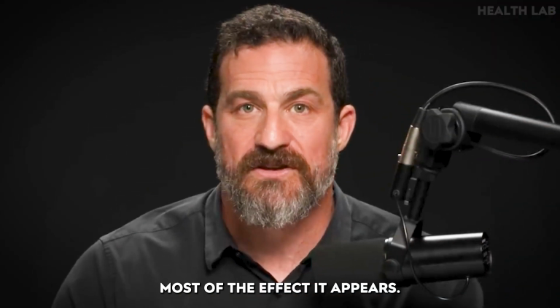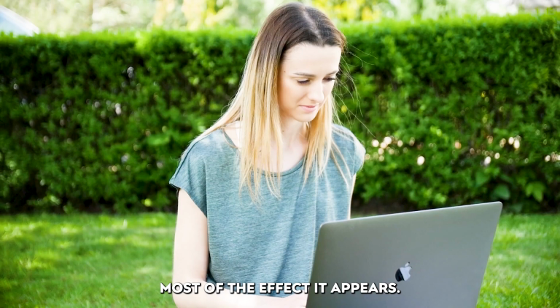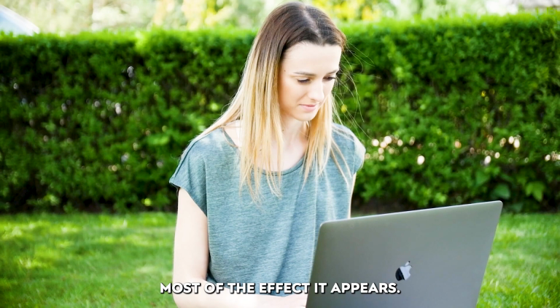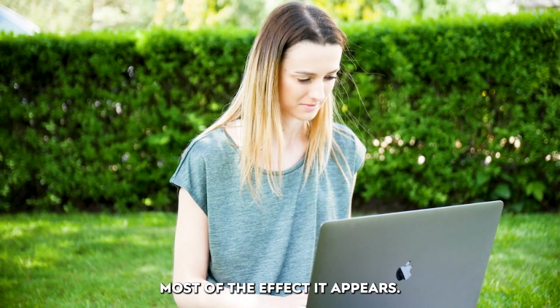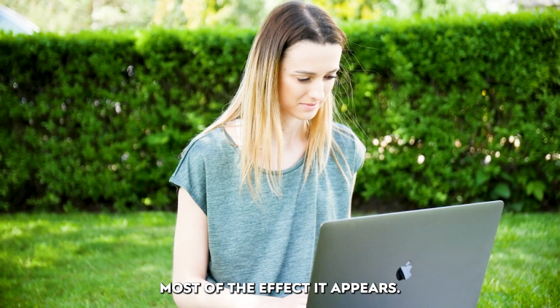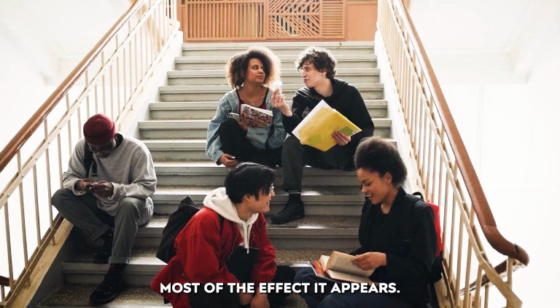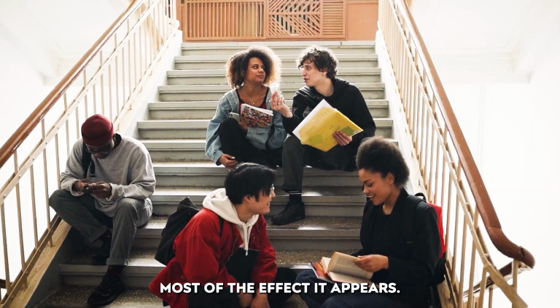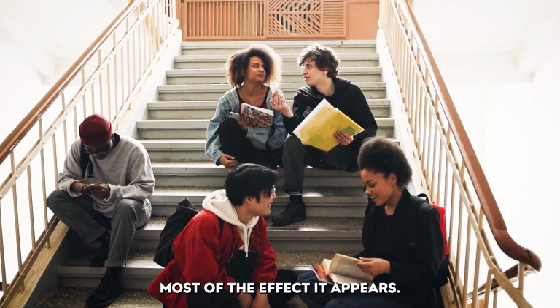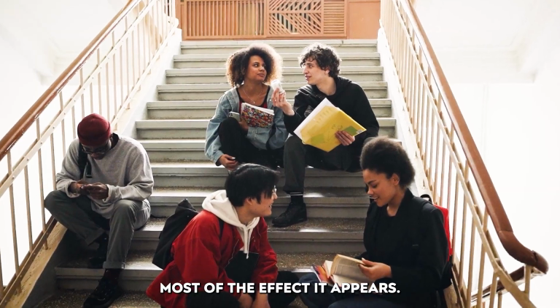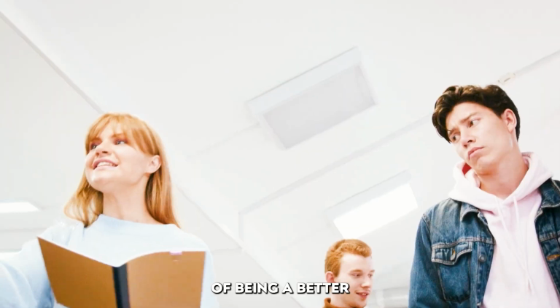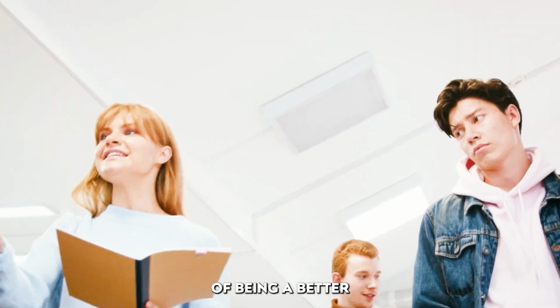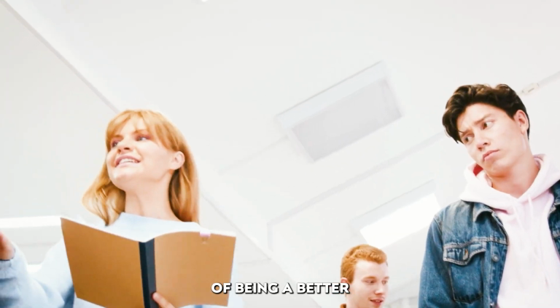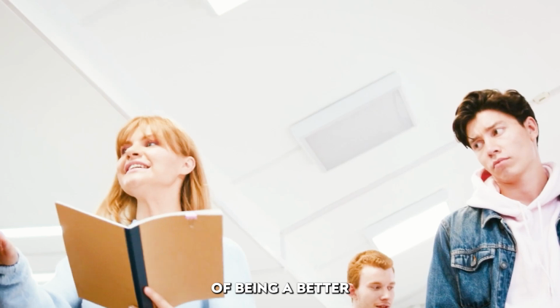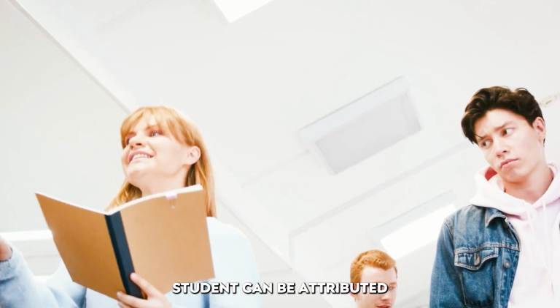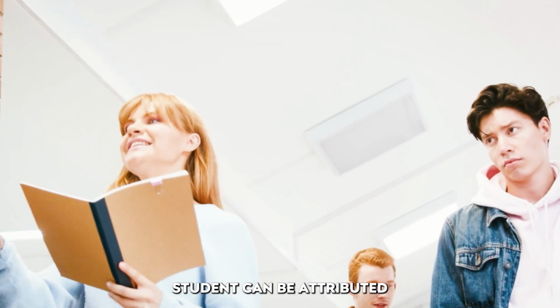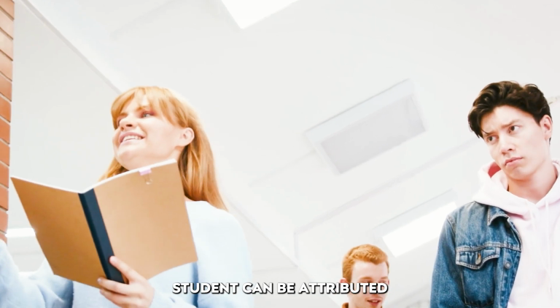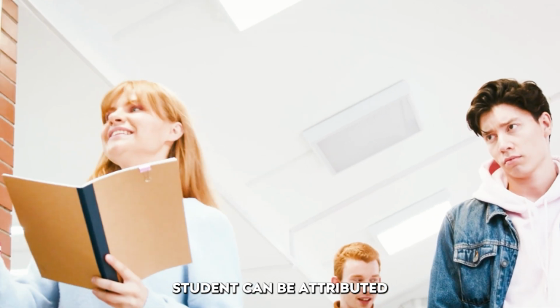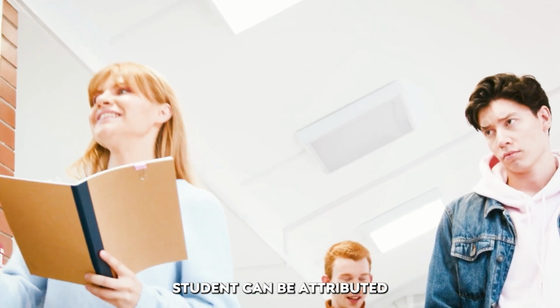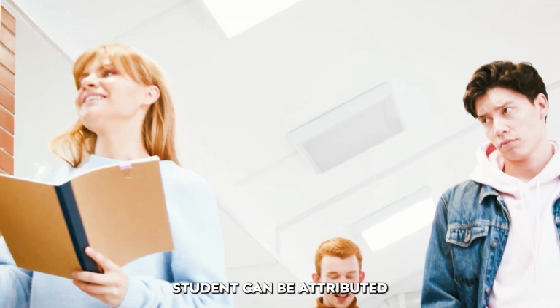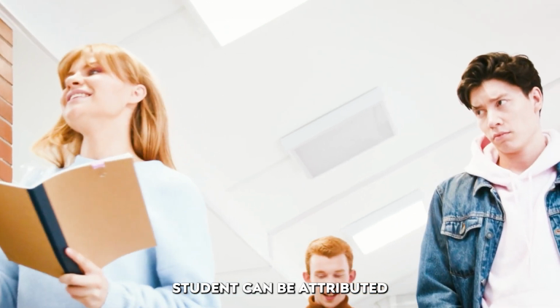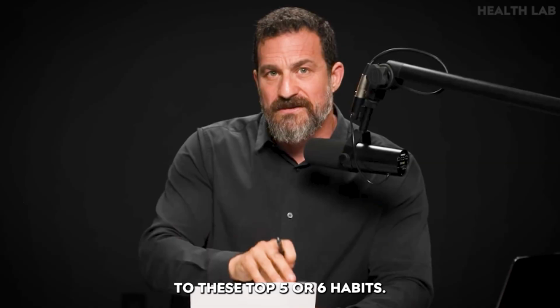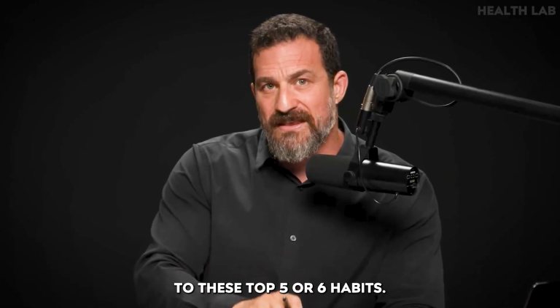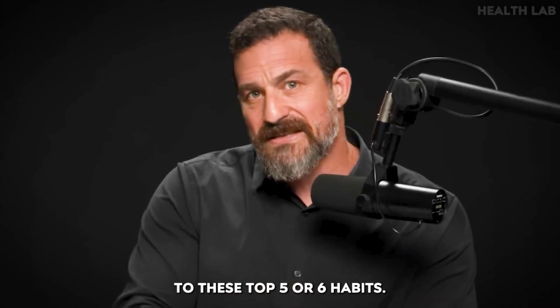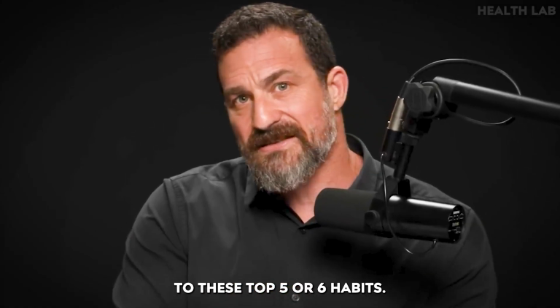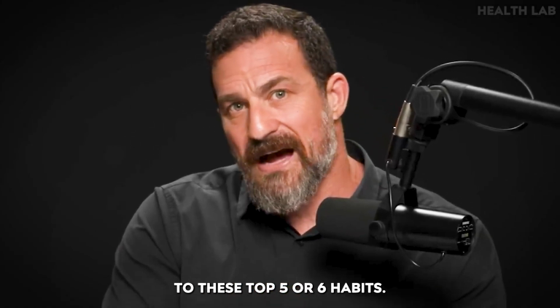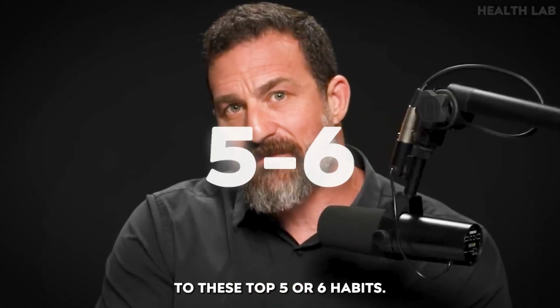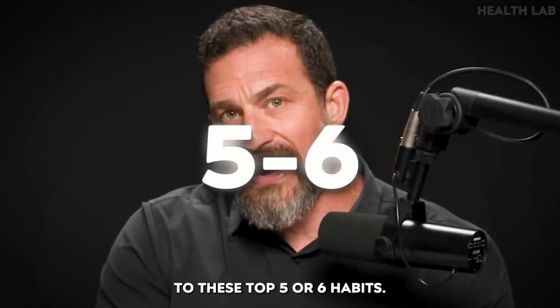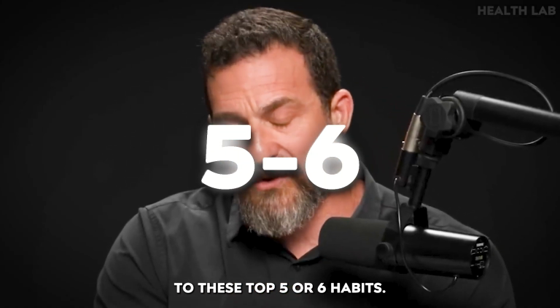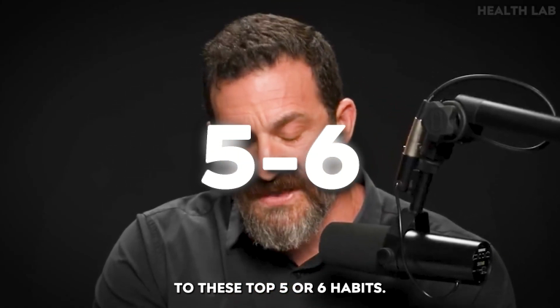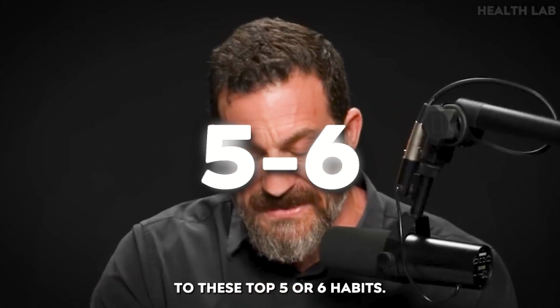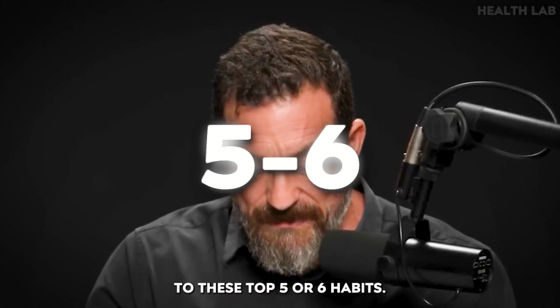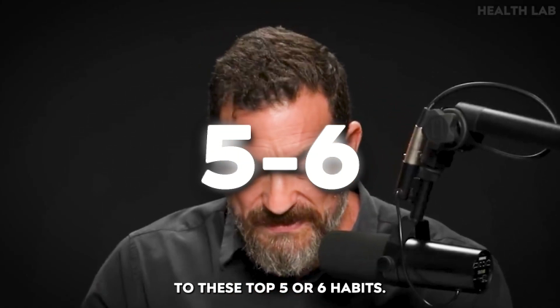Most of the effect, it appears, of being a better student can be attributed to these top five or six habits.